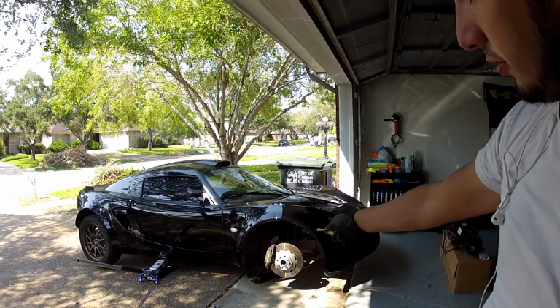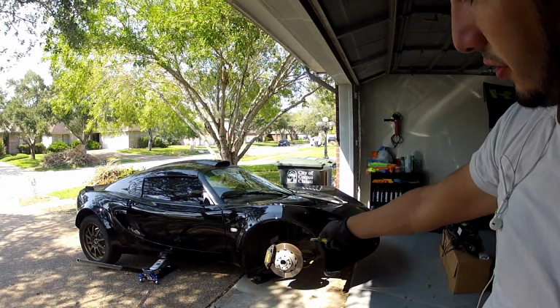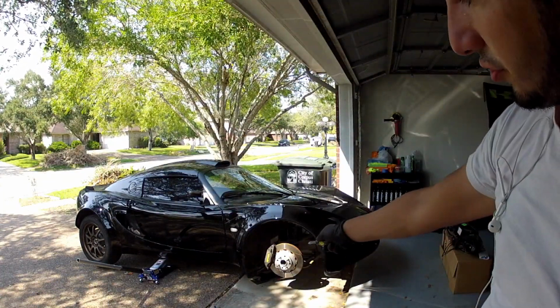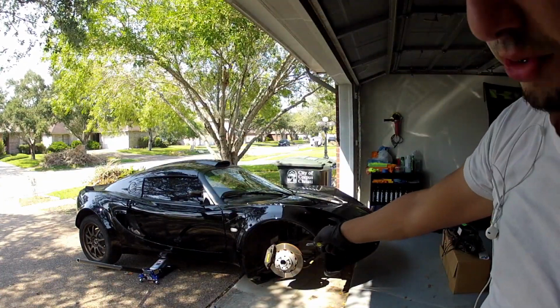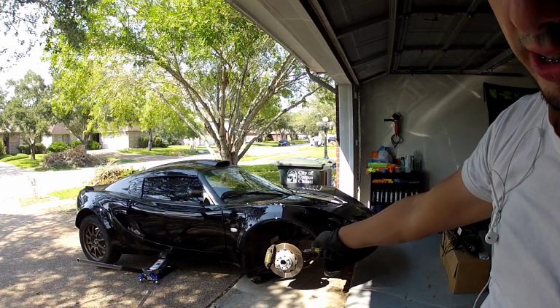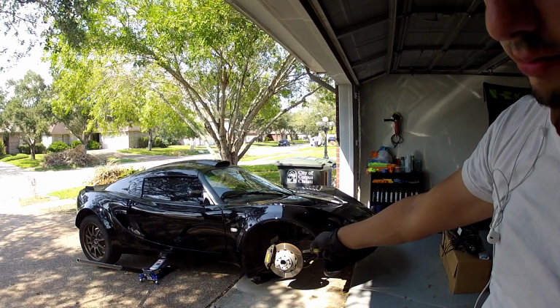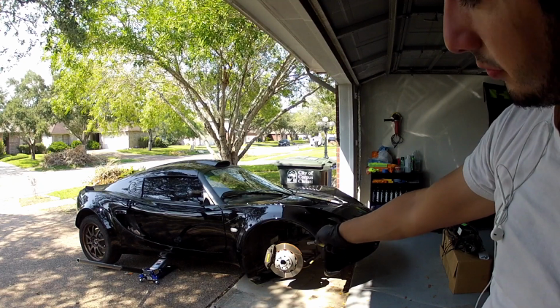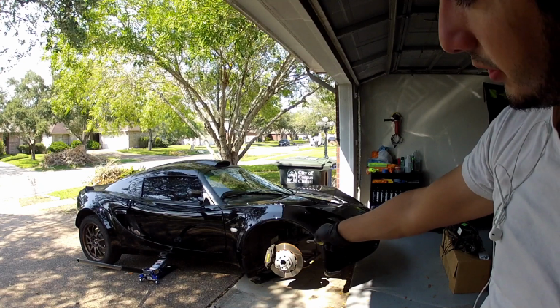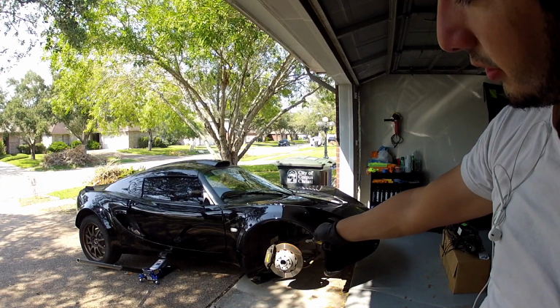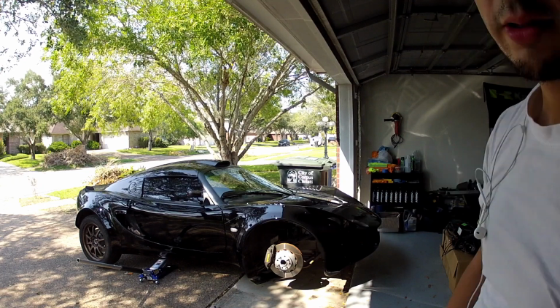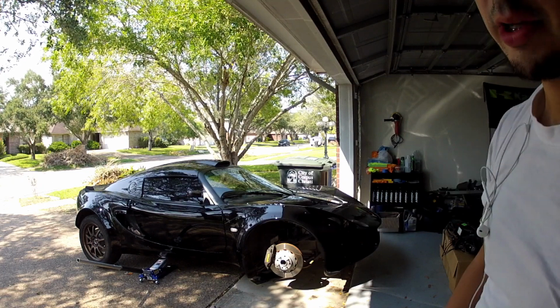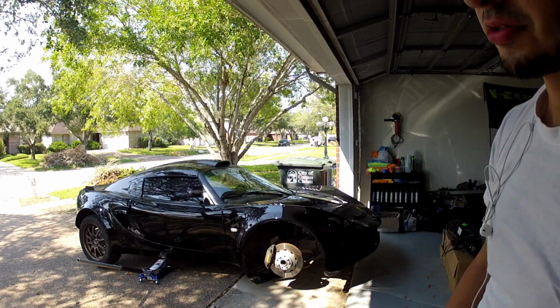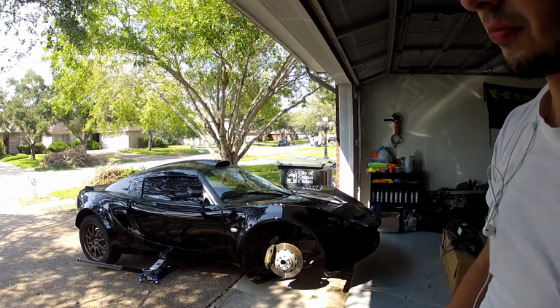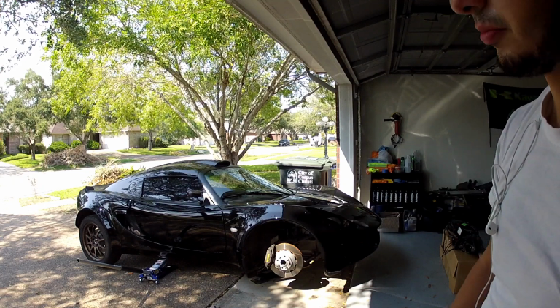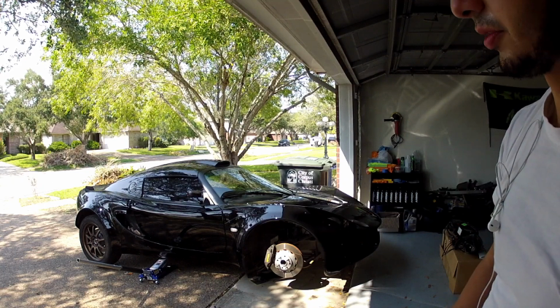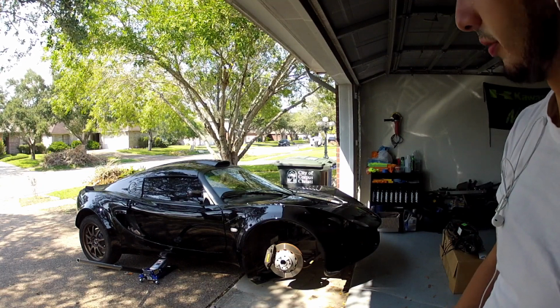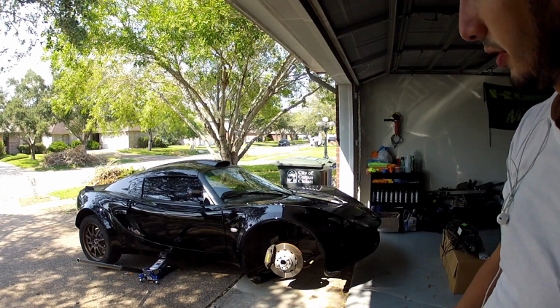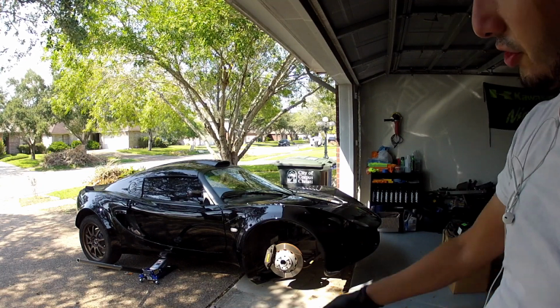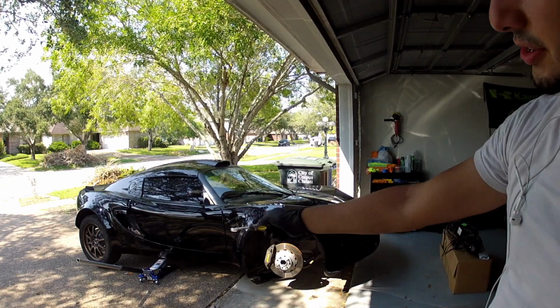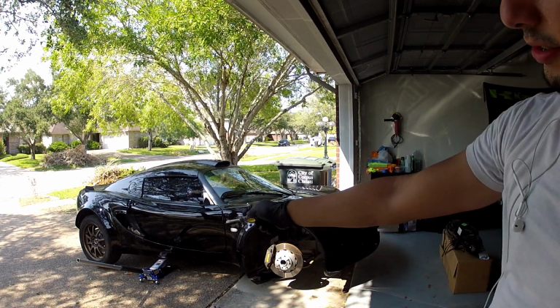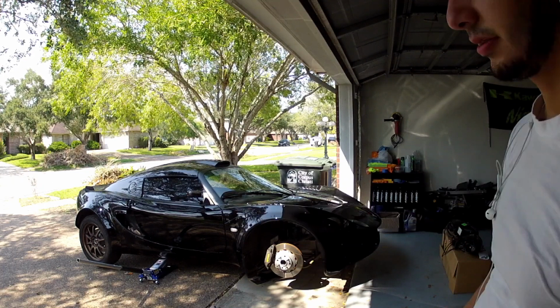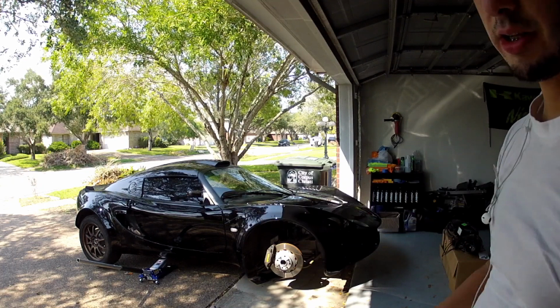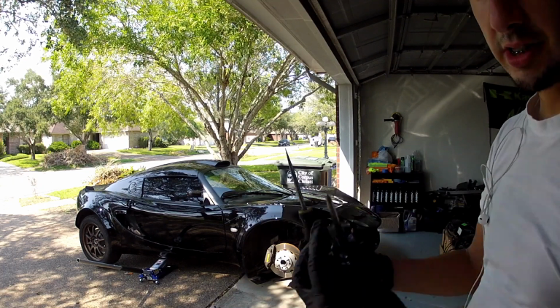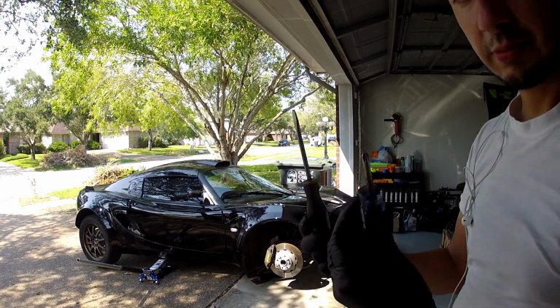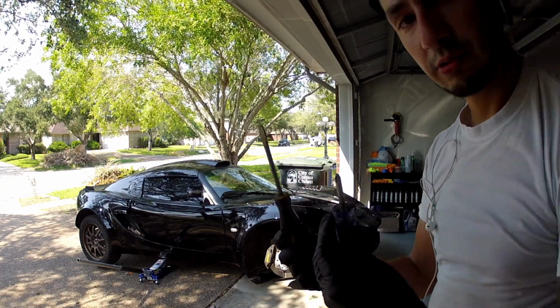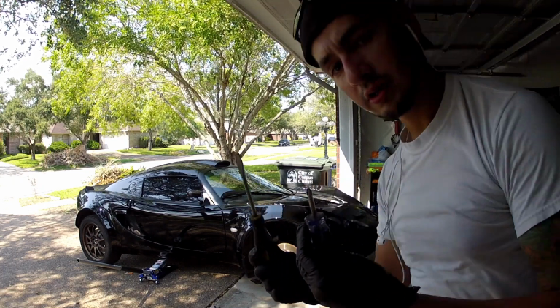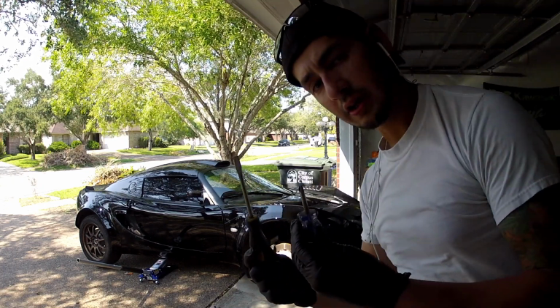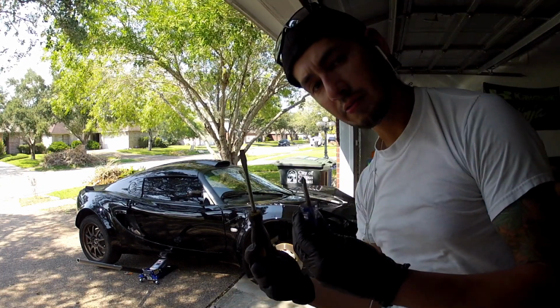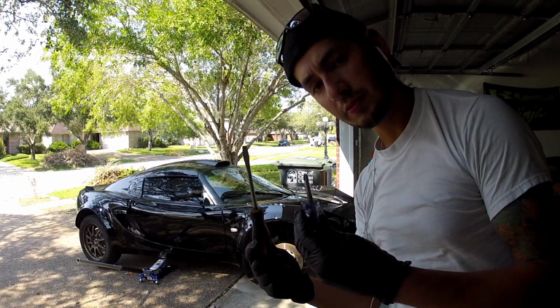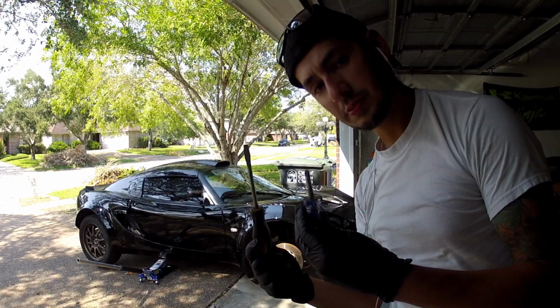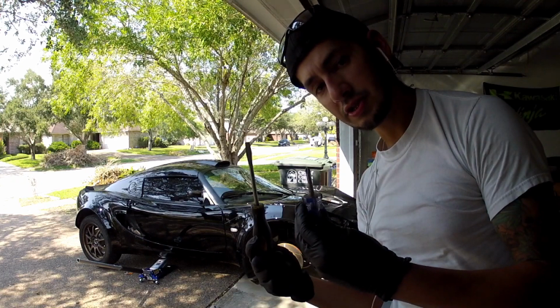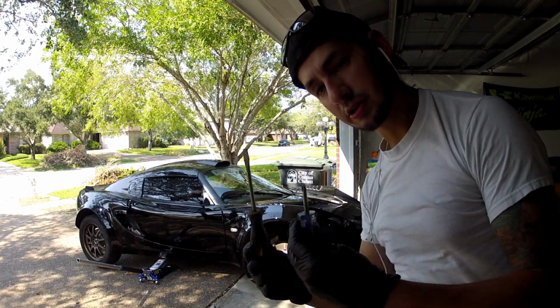There's an actual jack behind the passenger front wheel there. Now it's time to remove the splash guard.